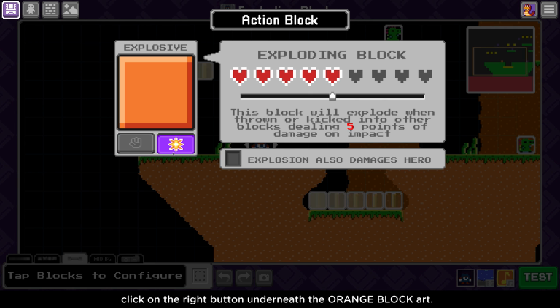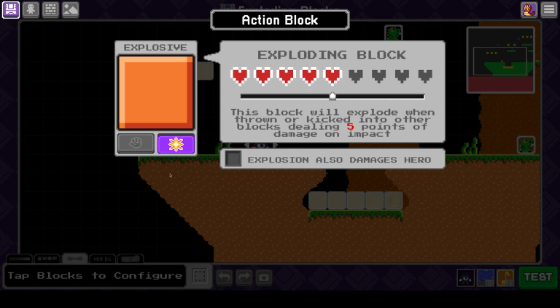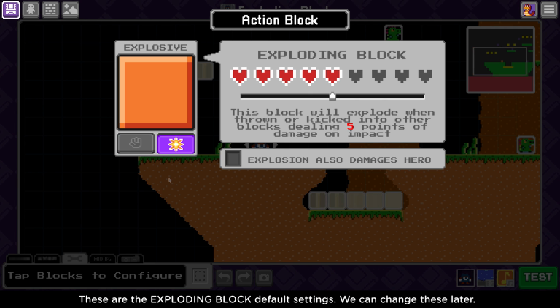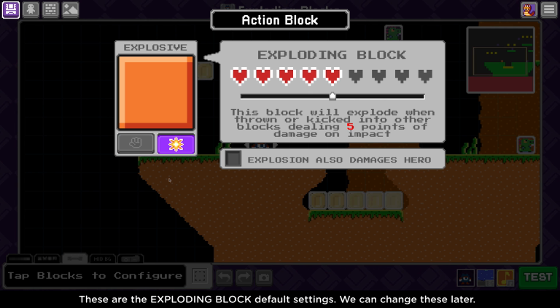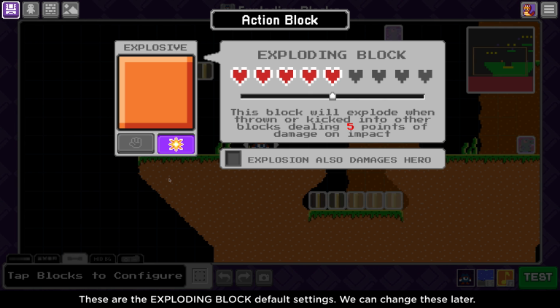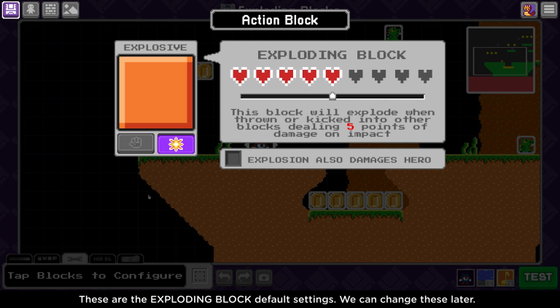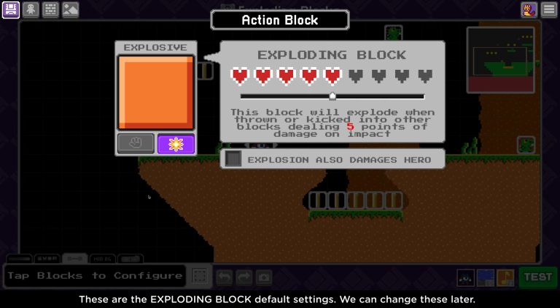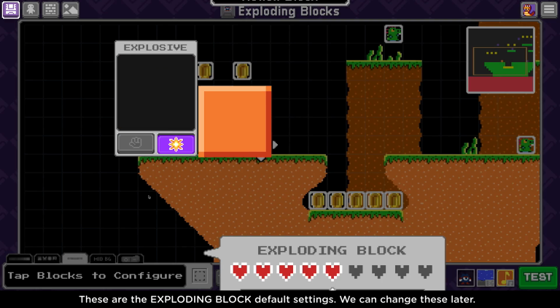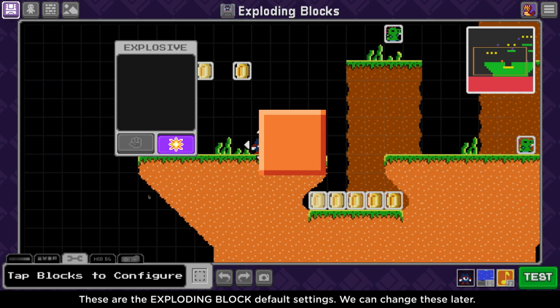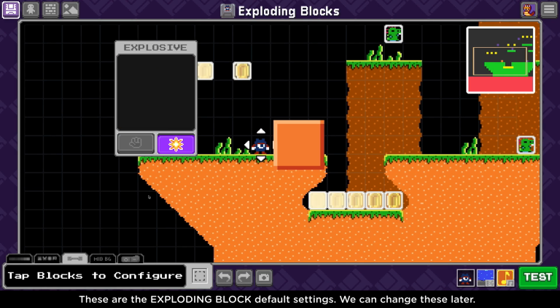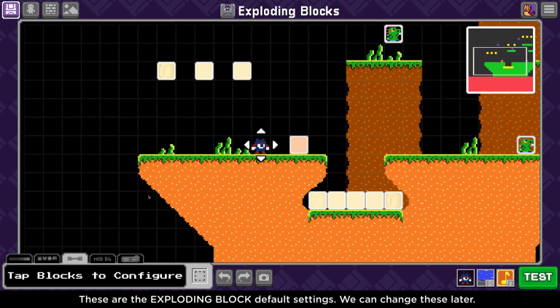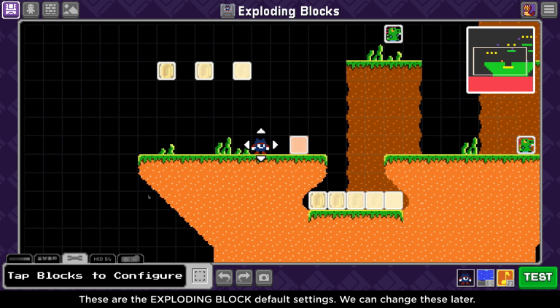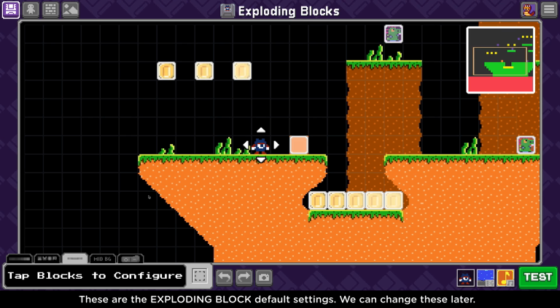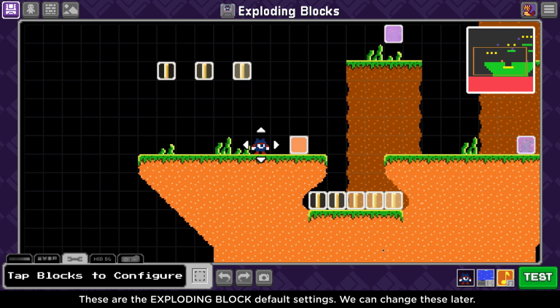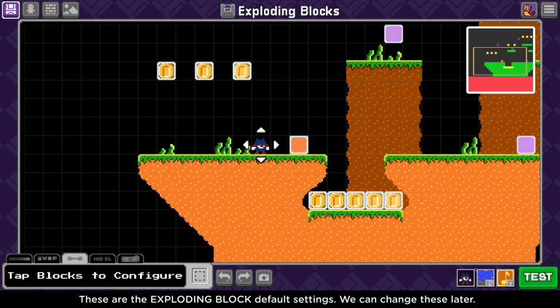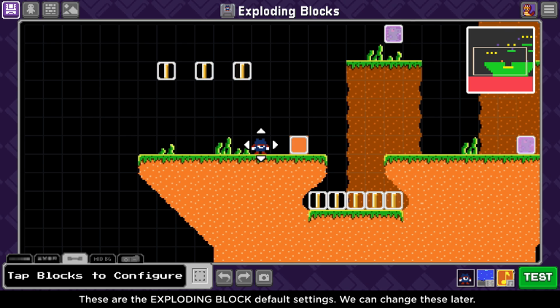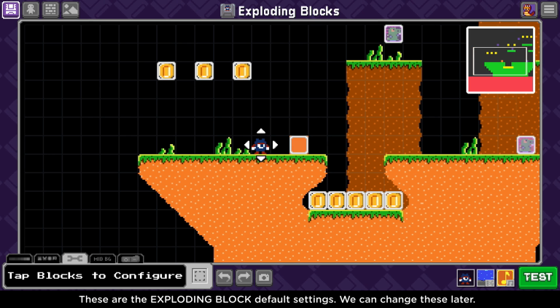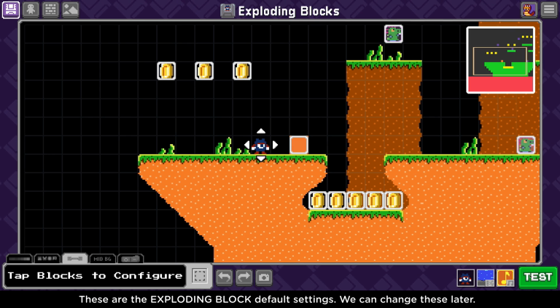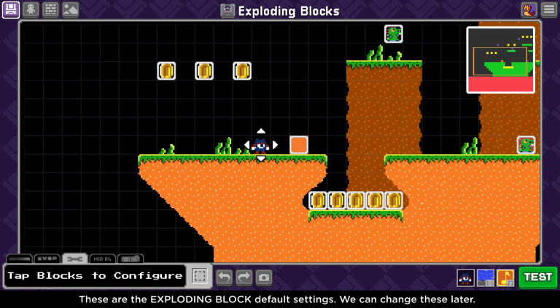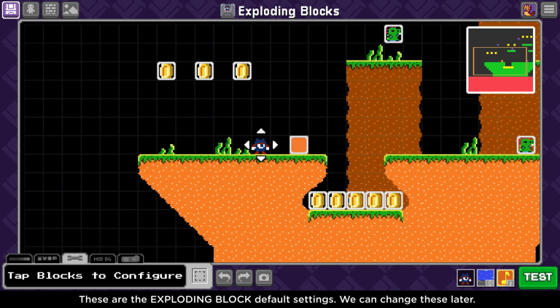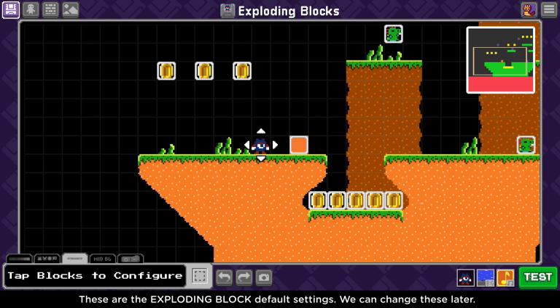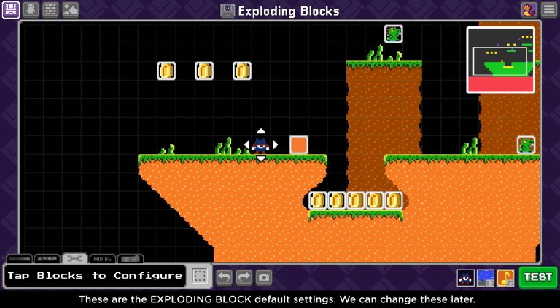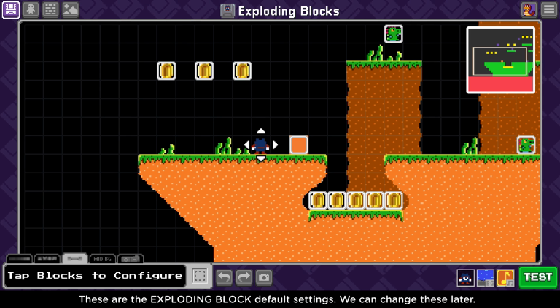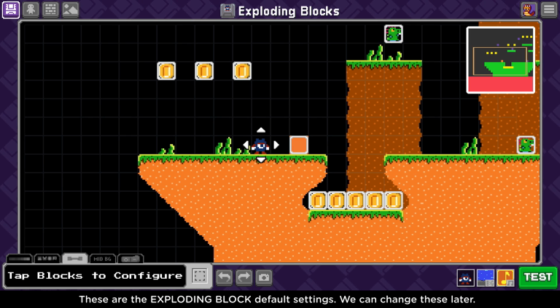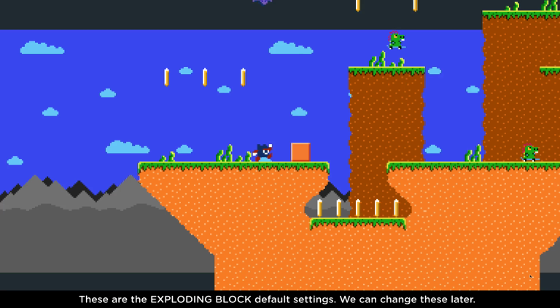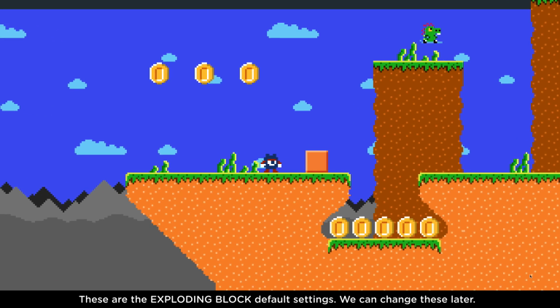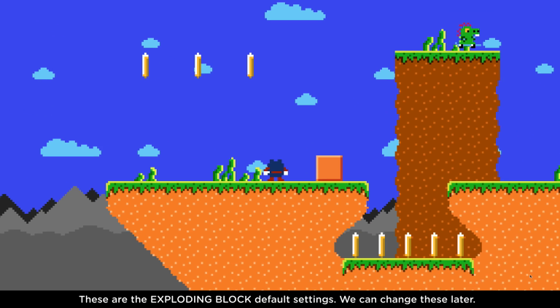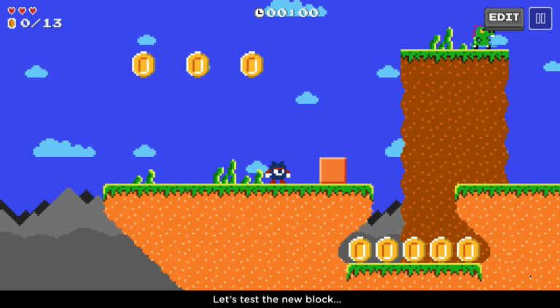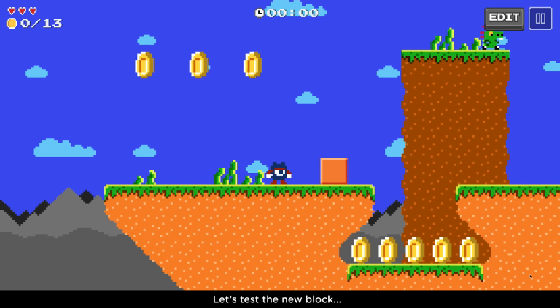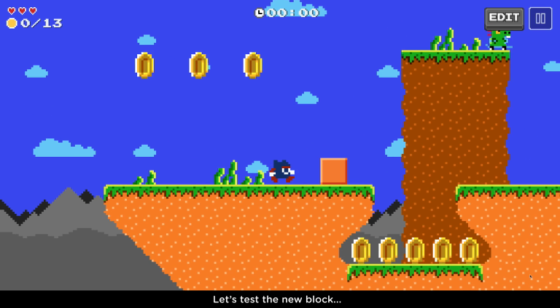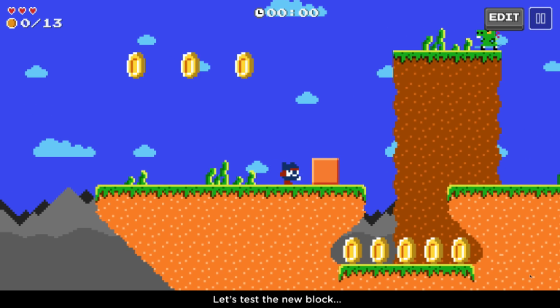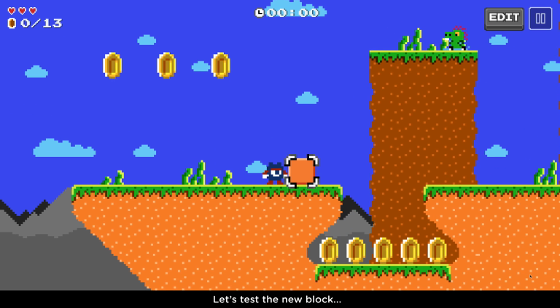These are the default settings of the exploding block. We will change these later. For now, let's test the new block.